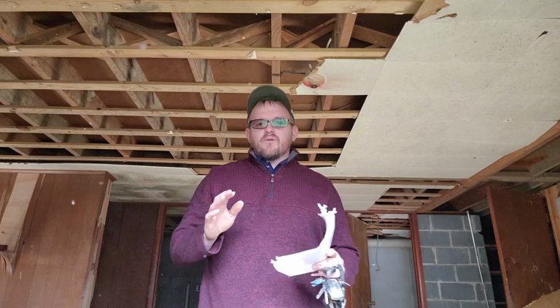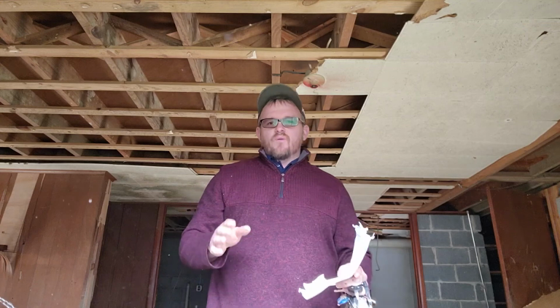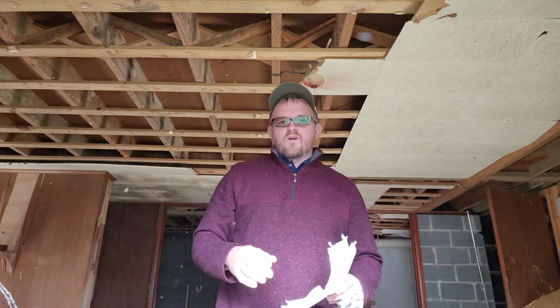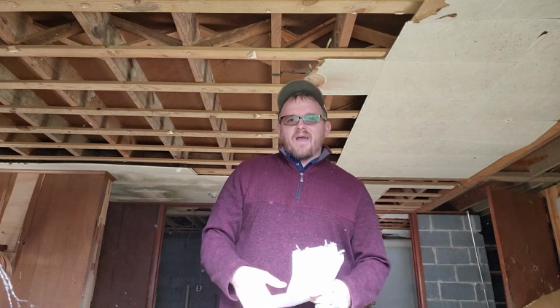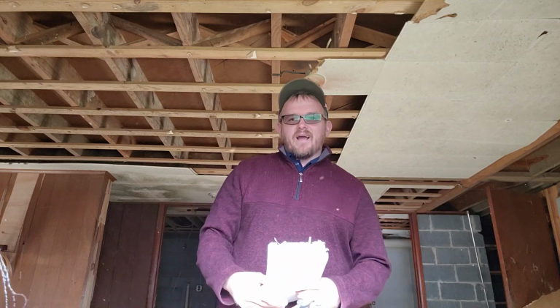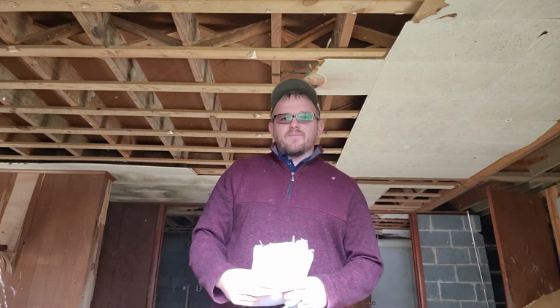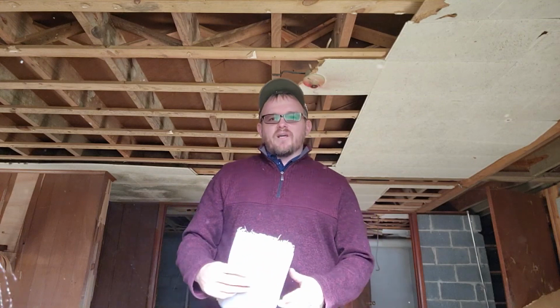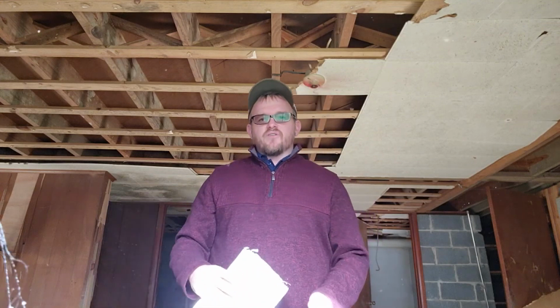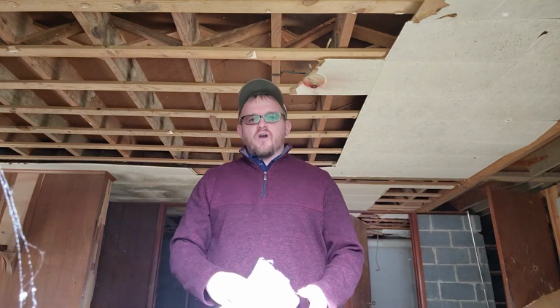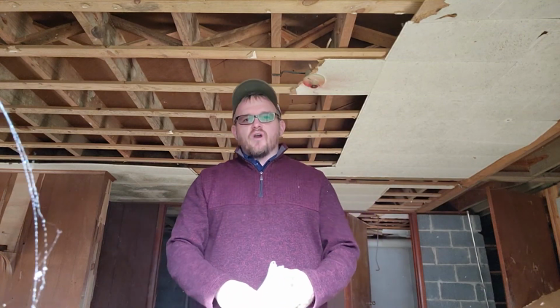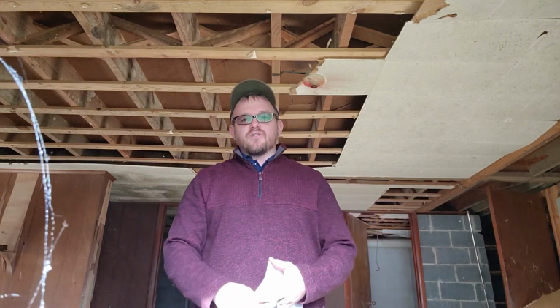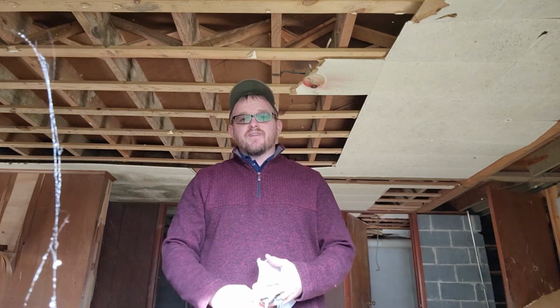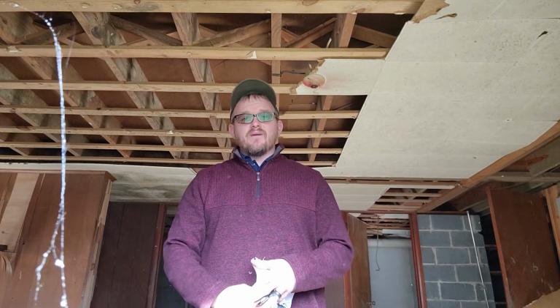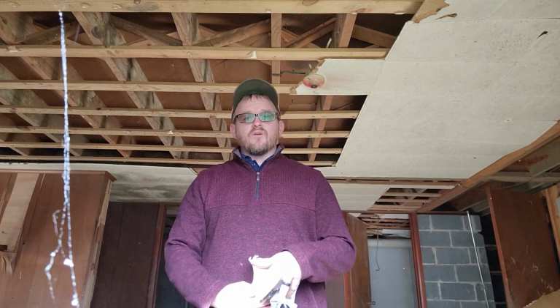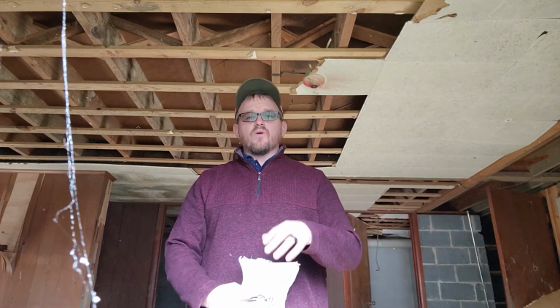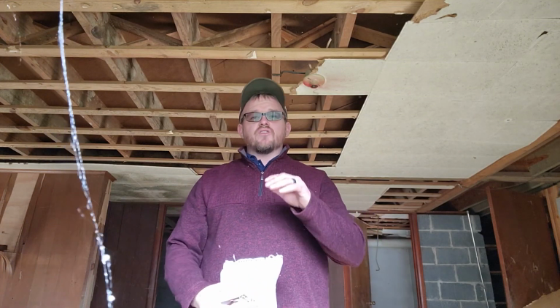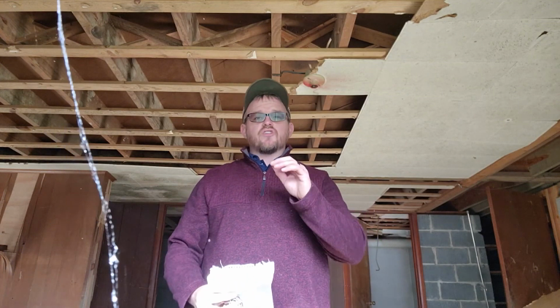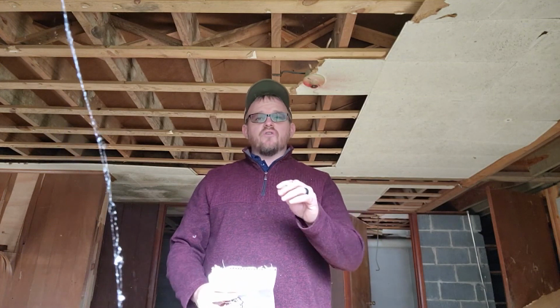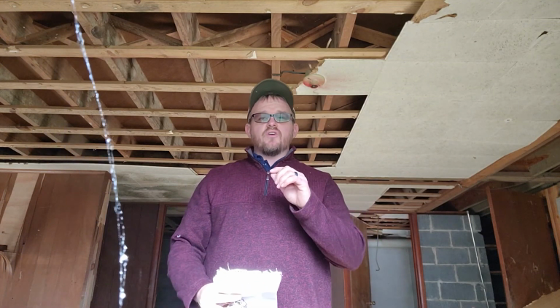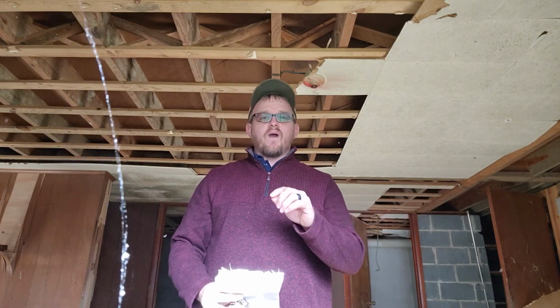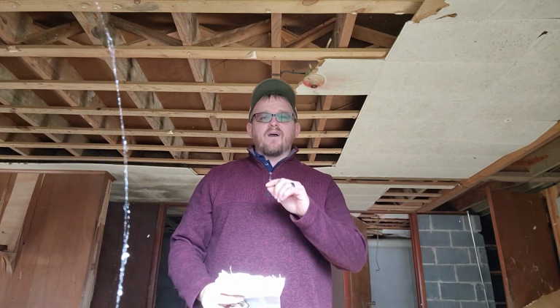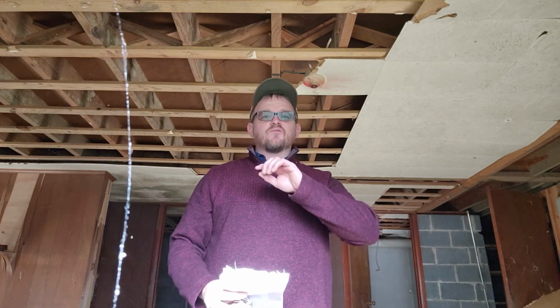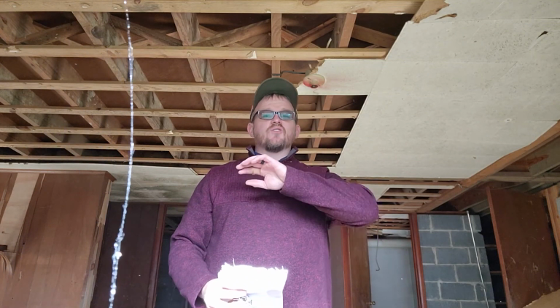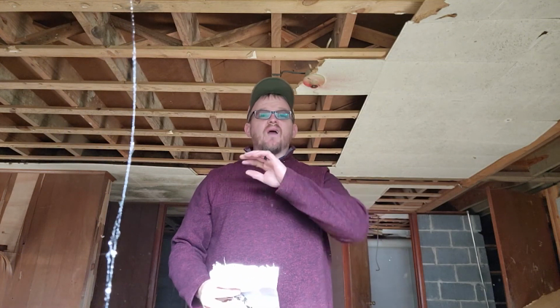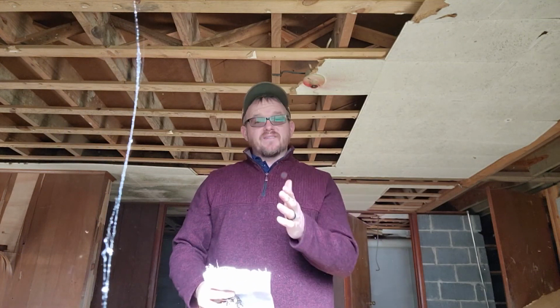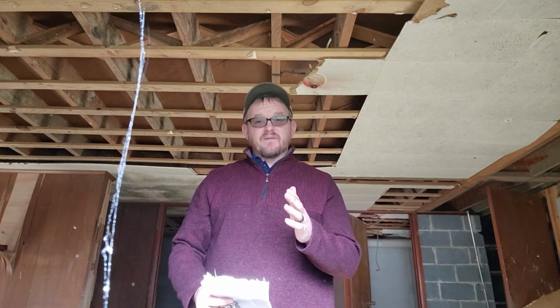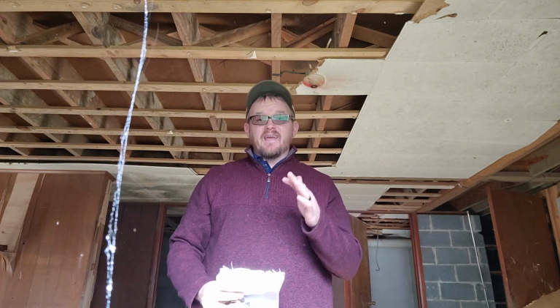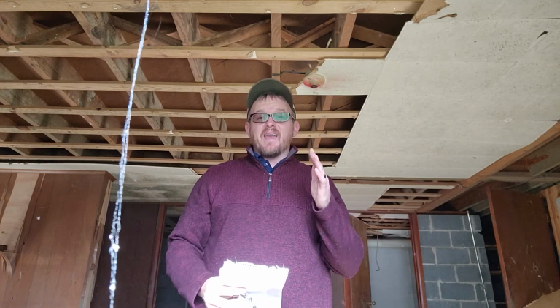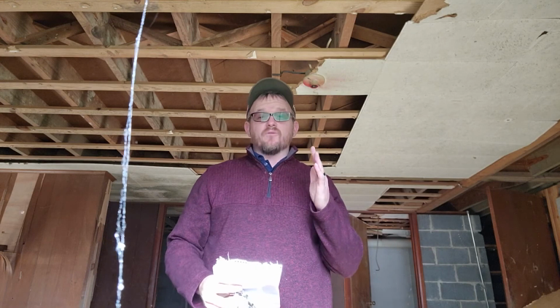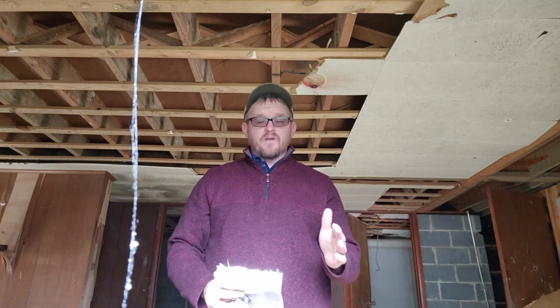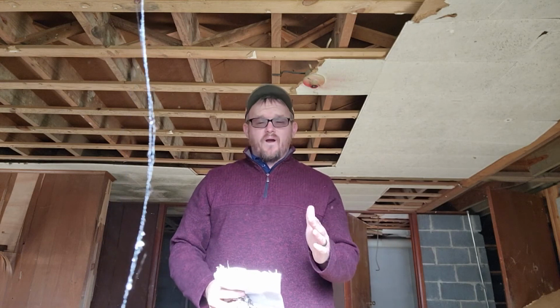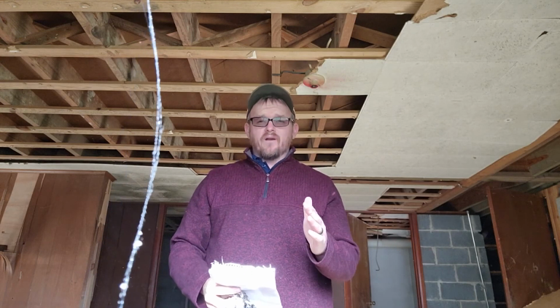Hey everyone, welcome back. I am the Electrical Code Coach and today we're going to show you how to estimate a rewire.